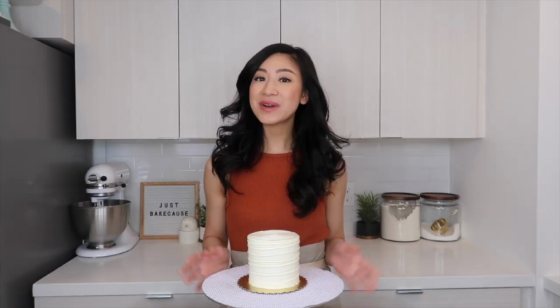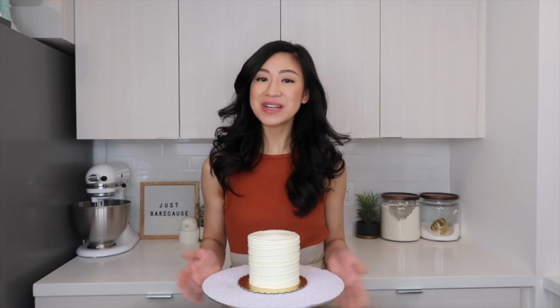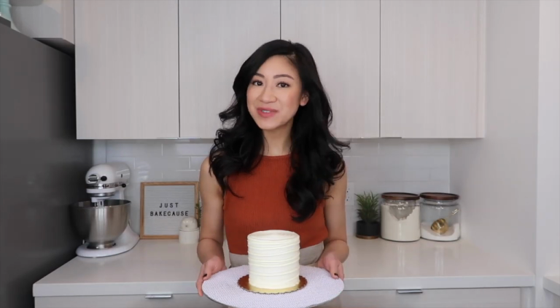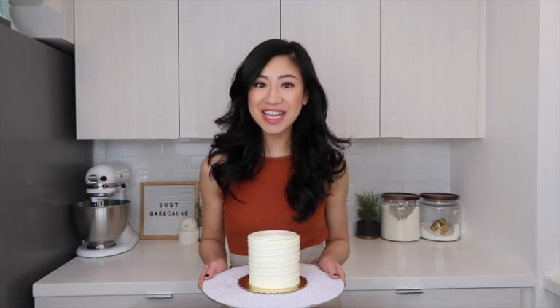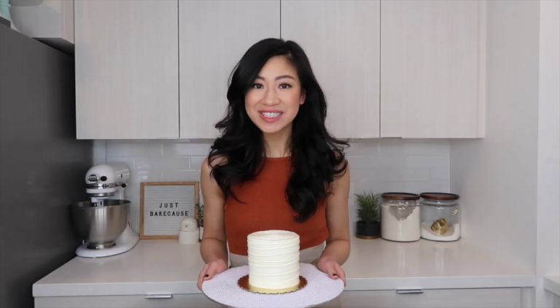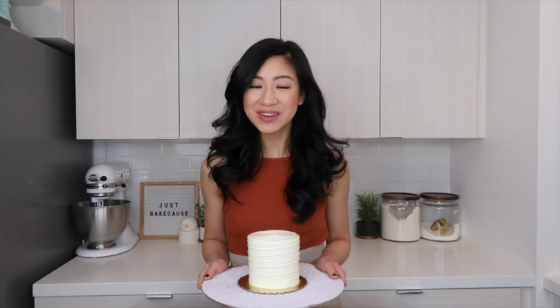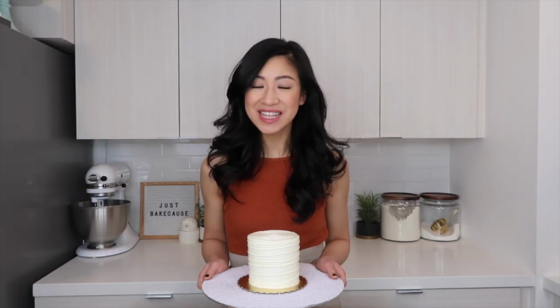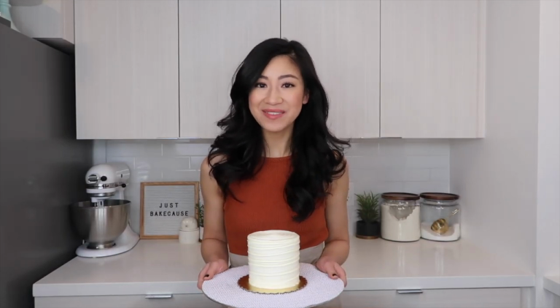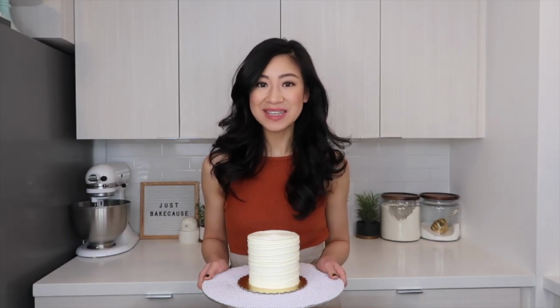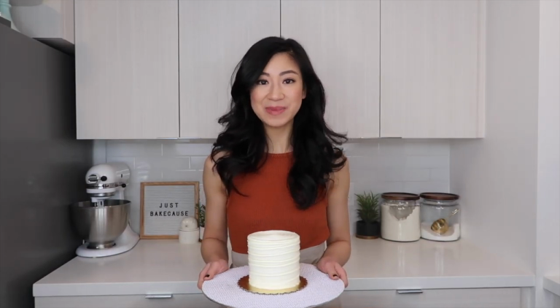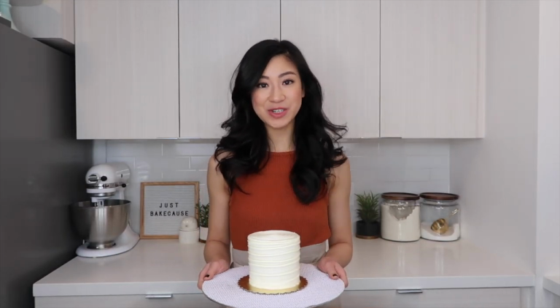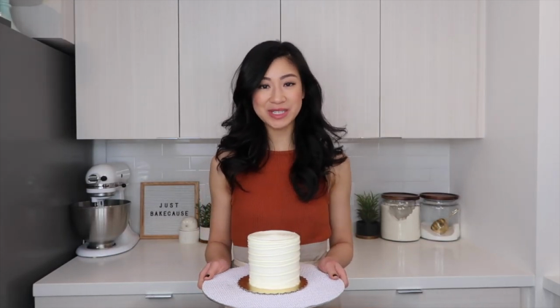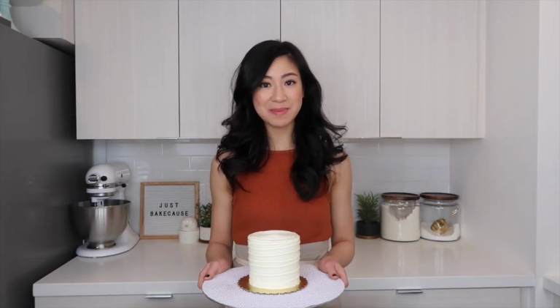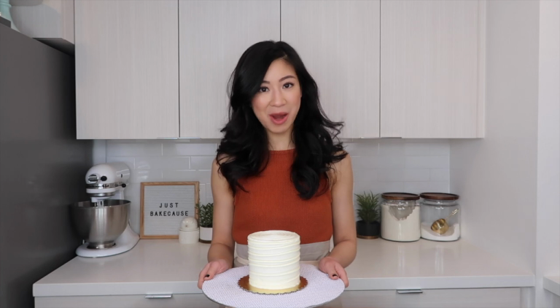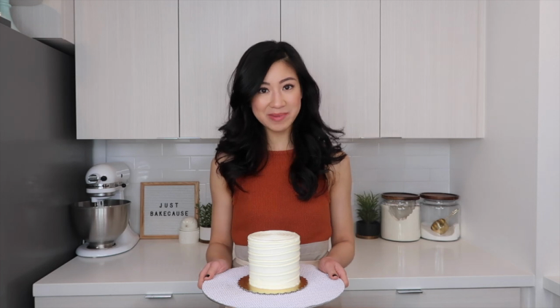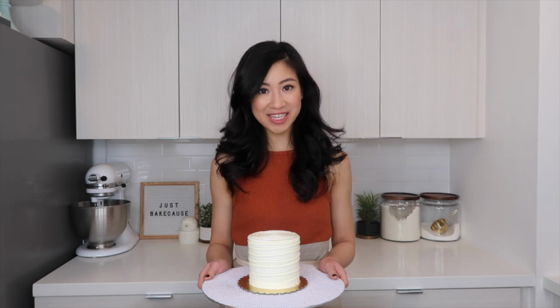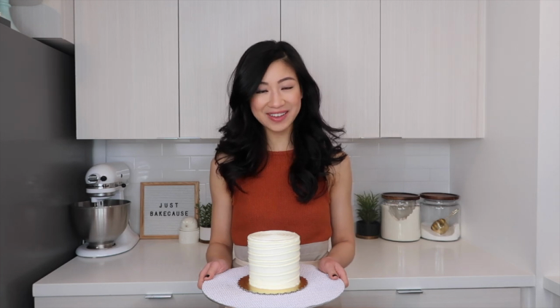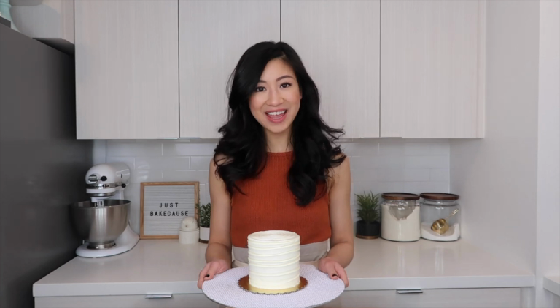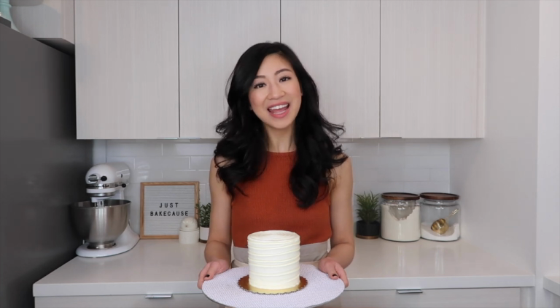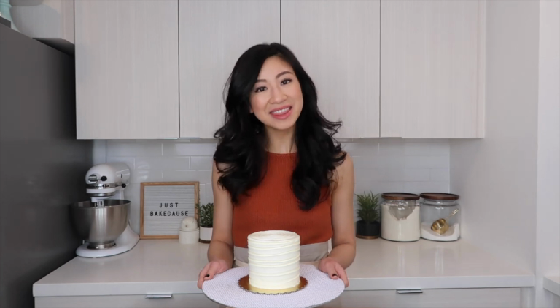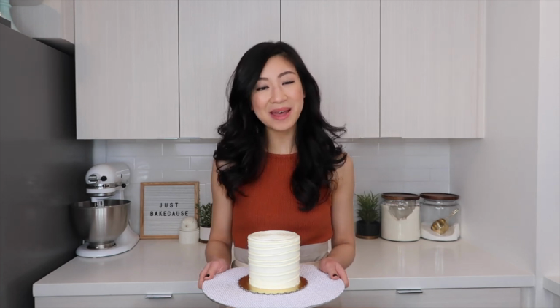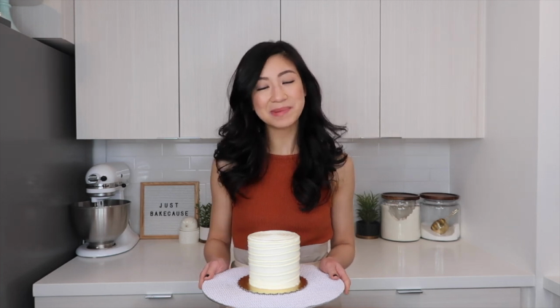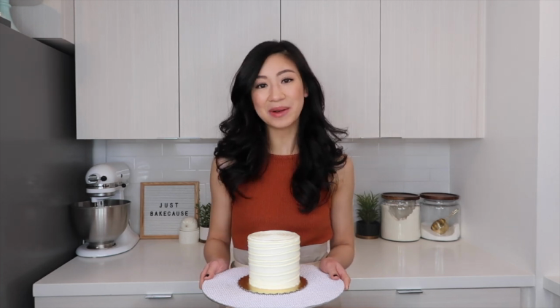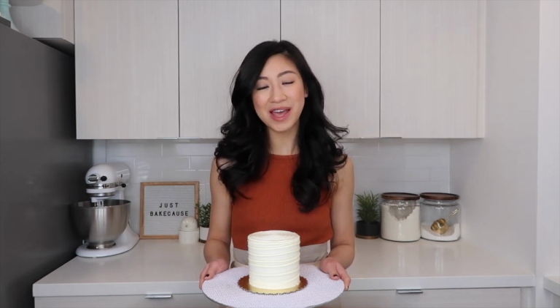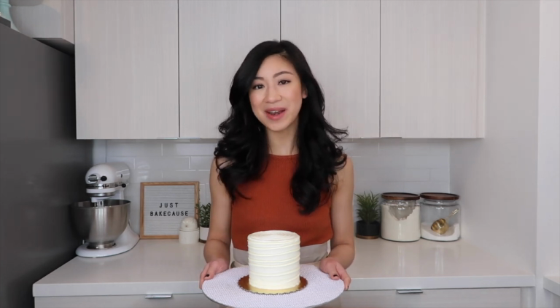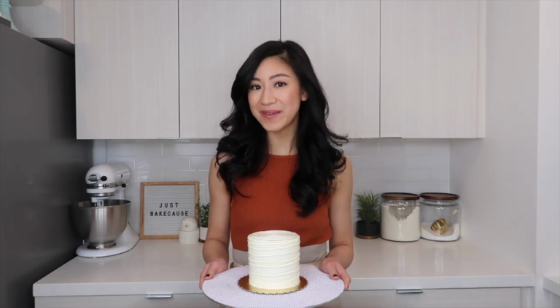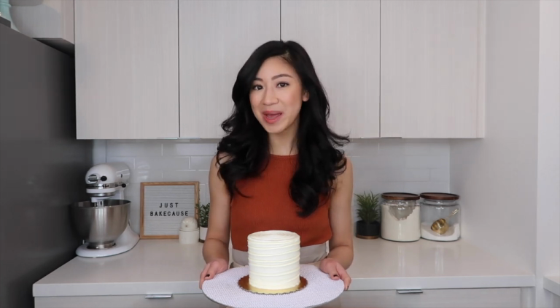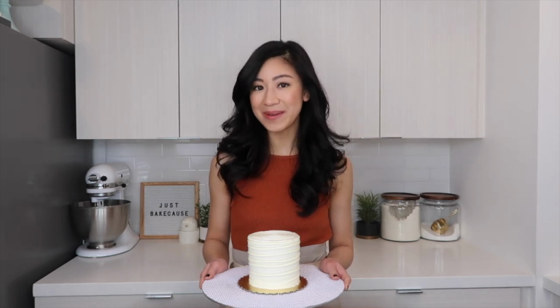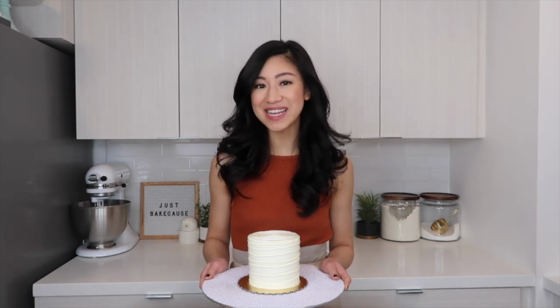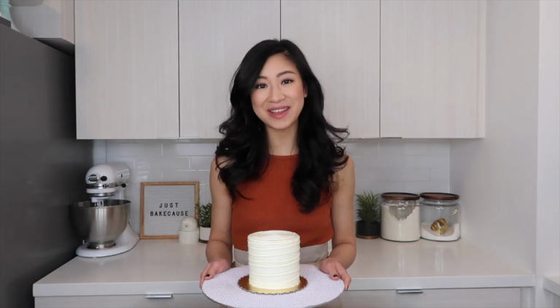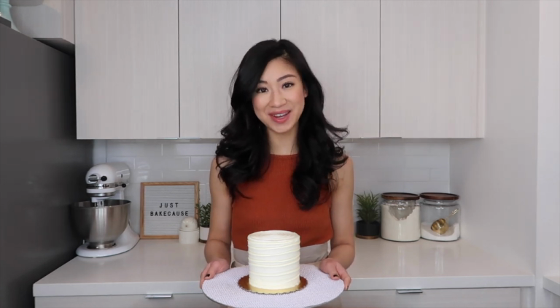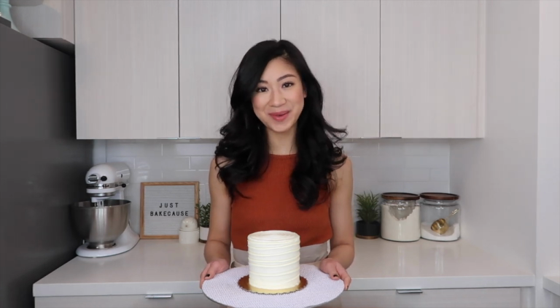For stress-free cake tutorials and advice, be sure to subscribe to my channel and hit the bell to be notified whenever I post a new video.